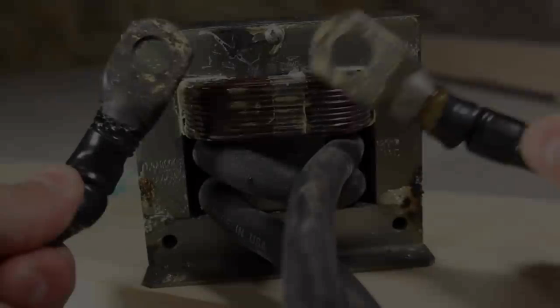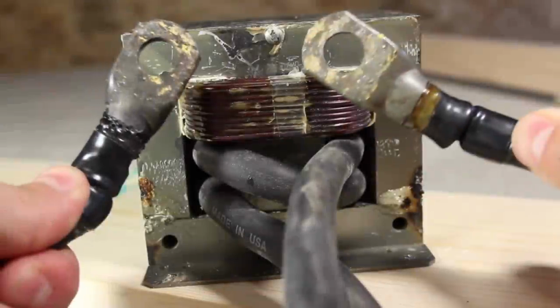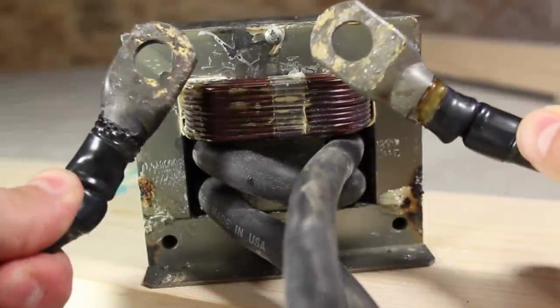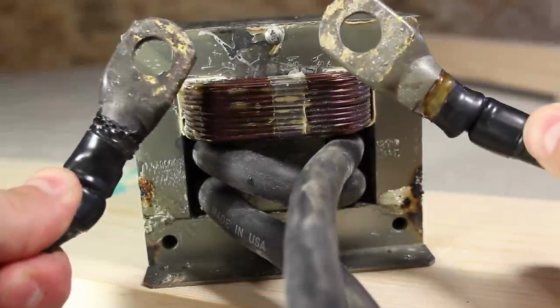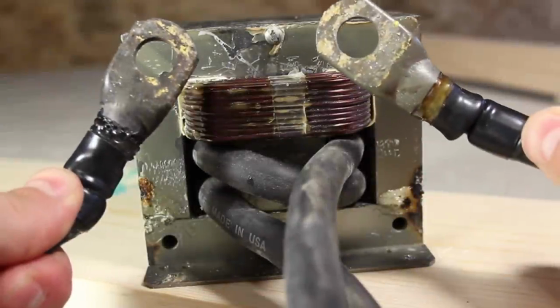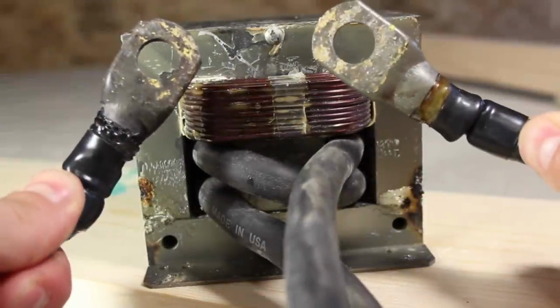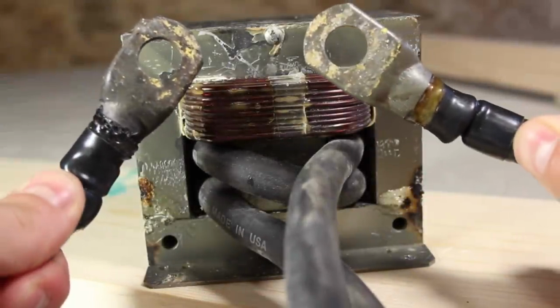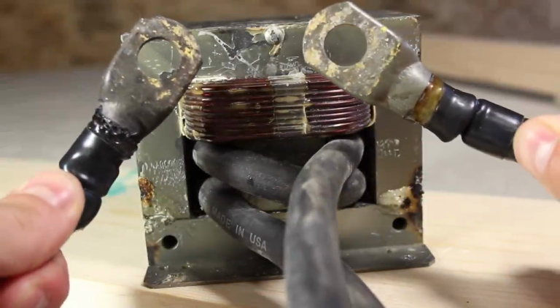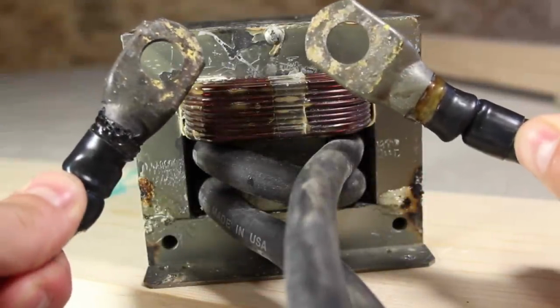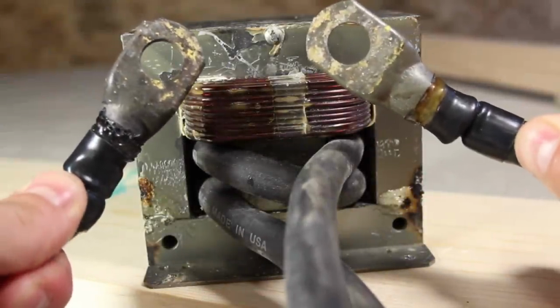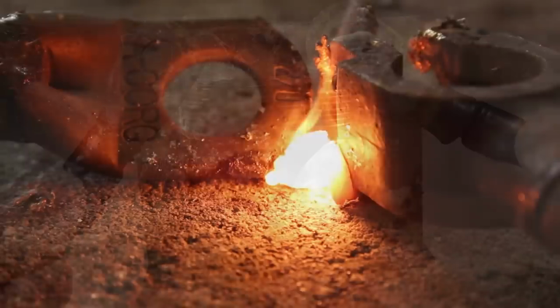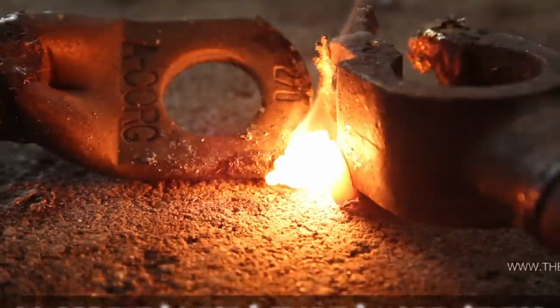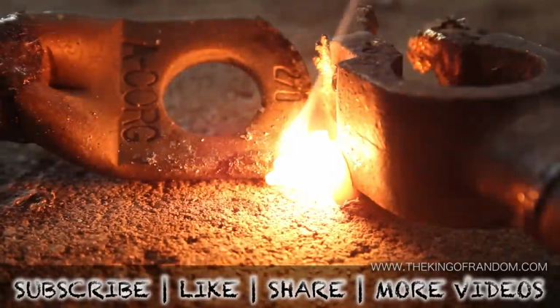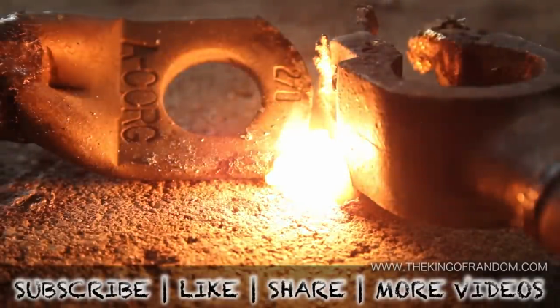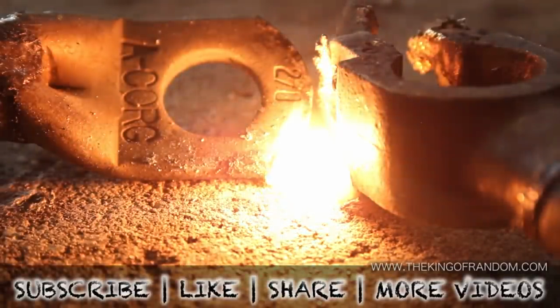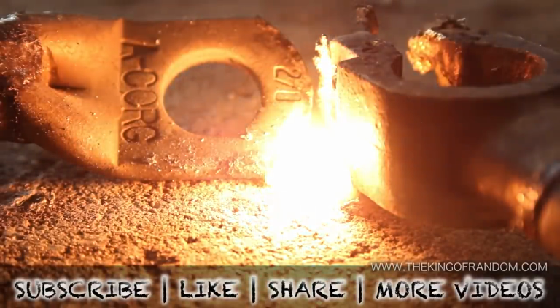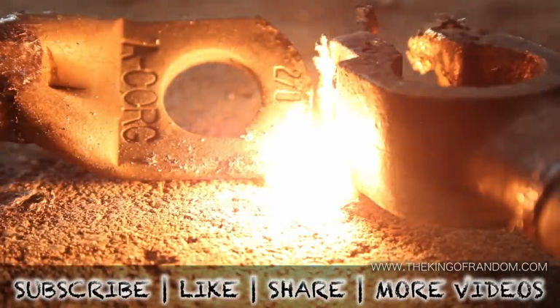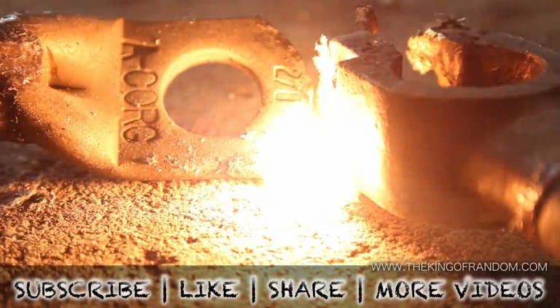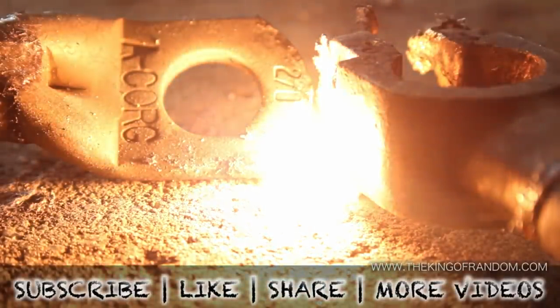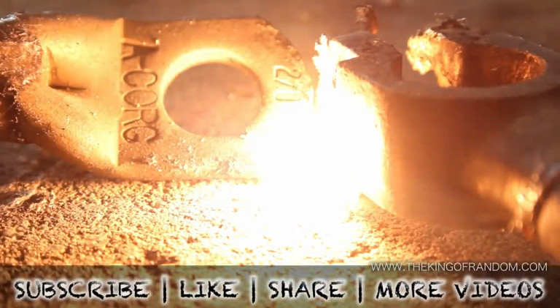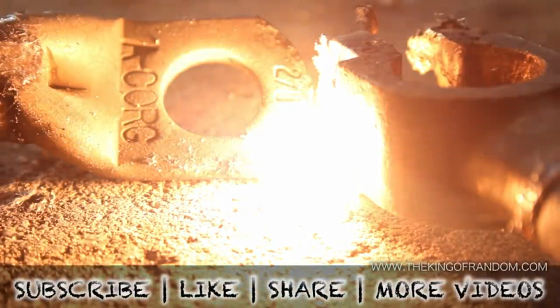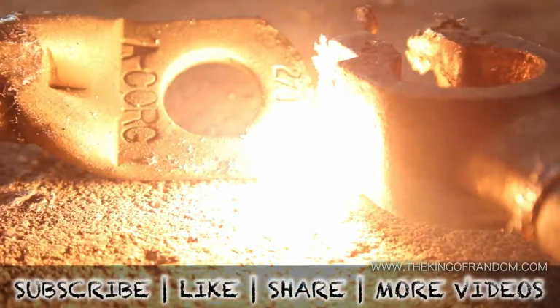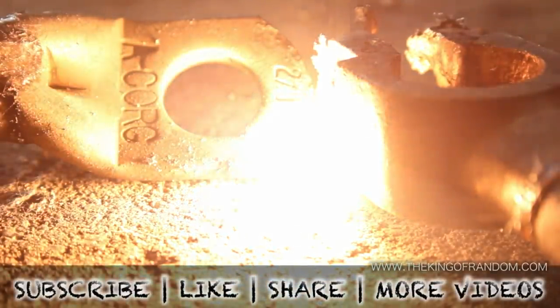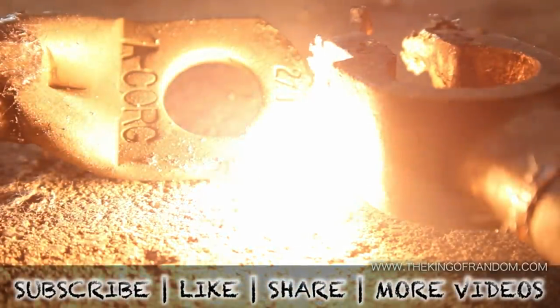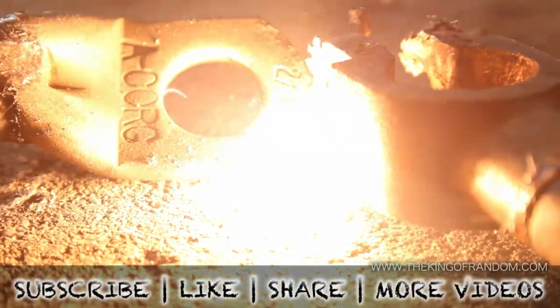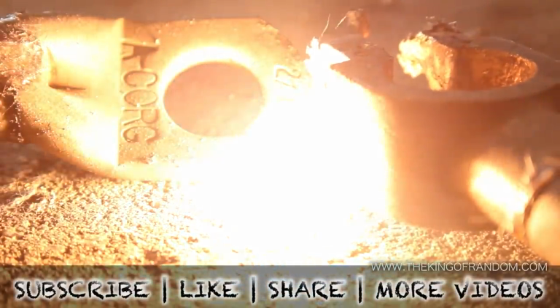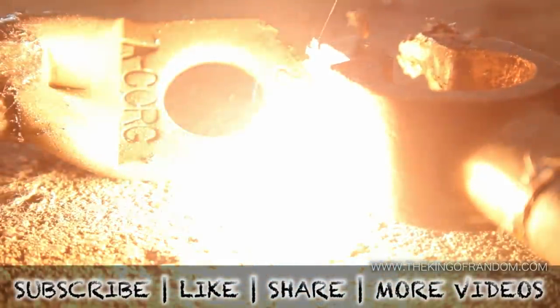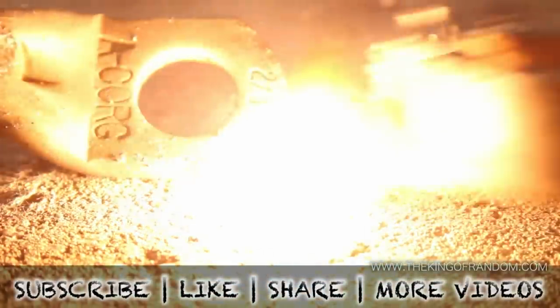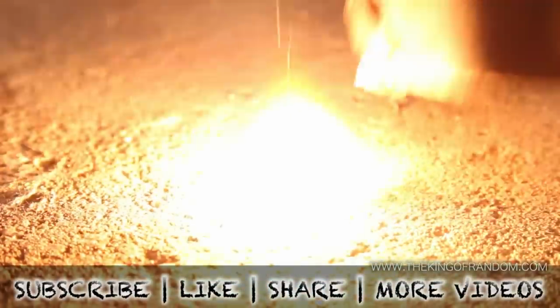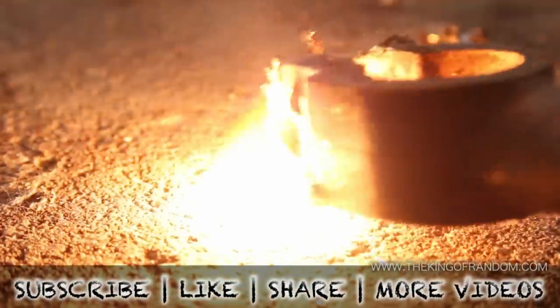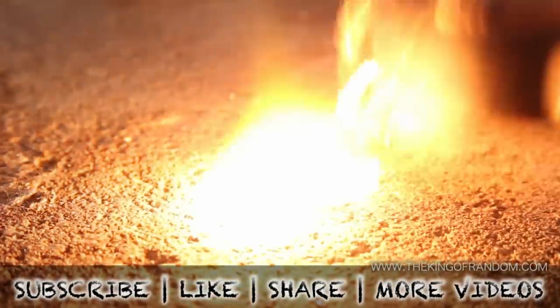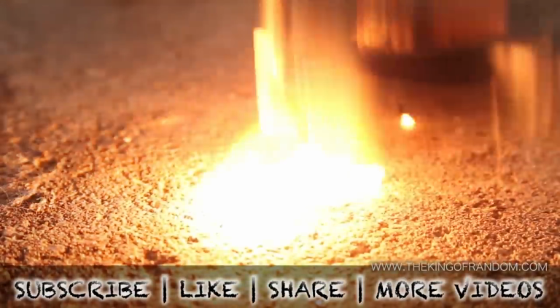Well now you know how to build the metal melter. If you like this video, perhaps you'll like some of my others. Check them out at thekingofrandom.com.